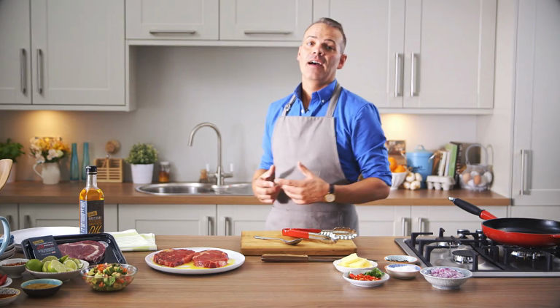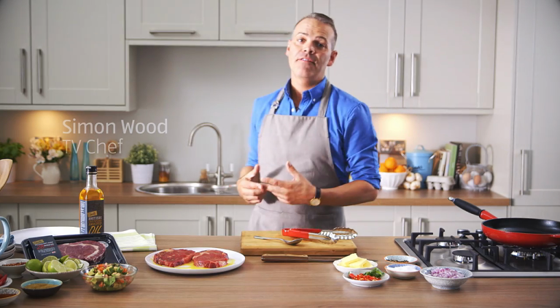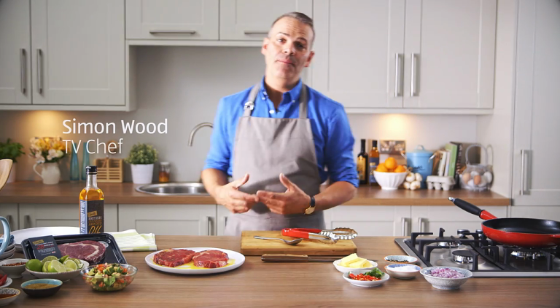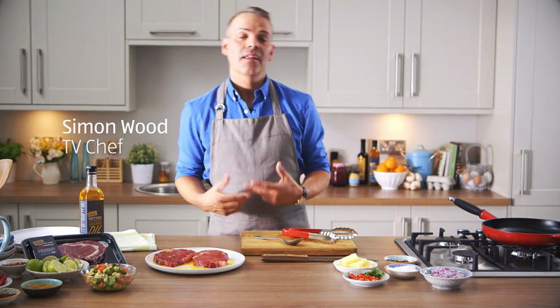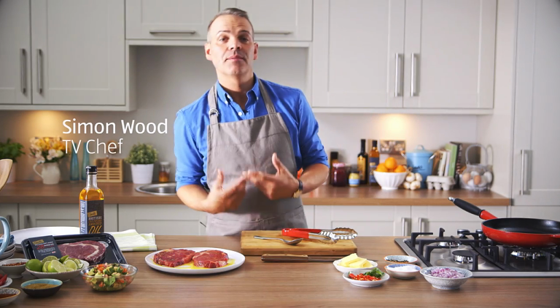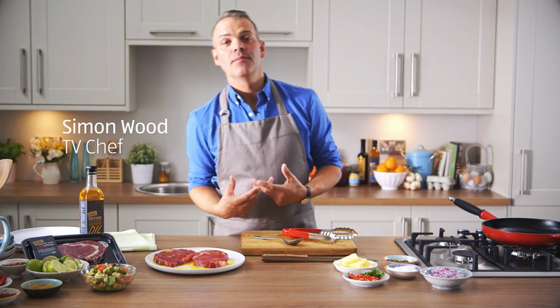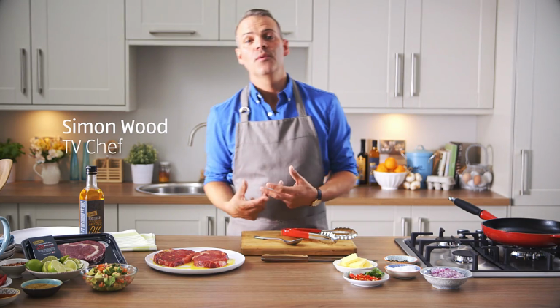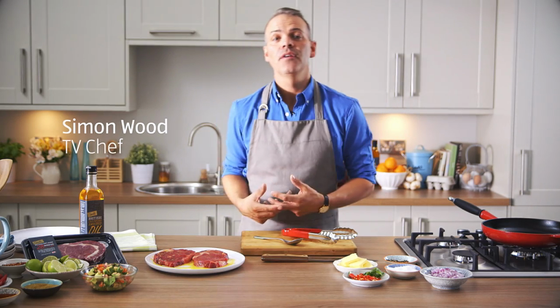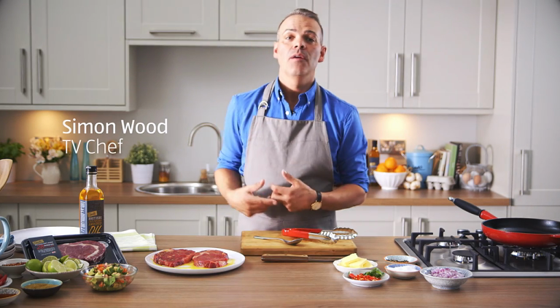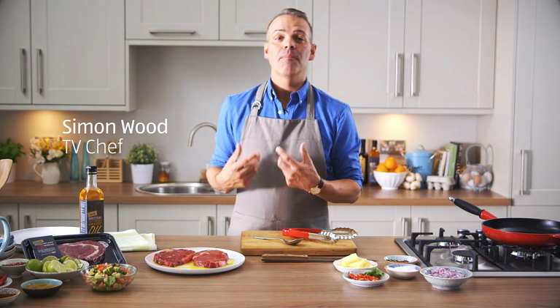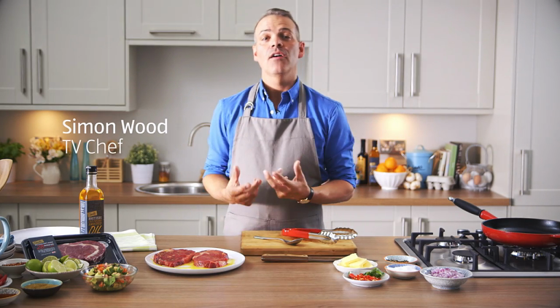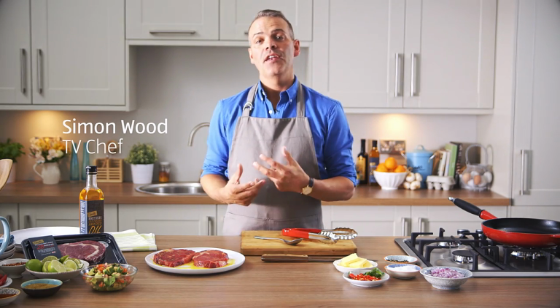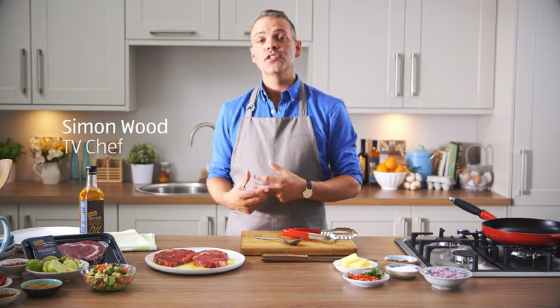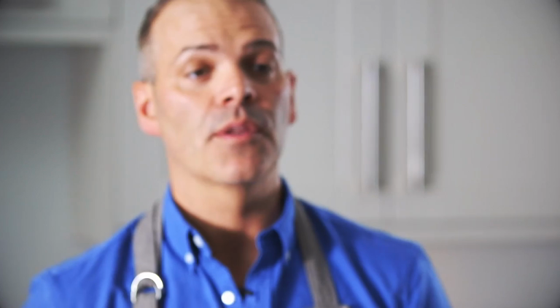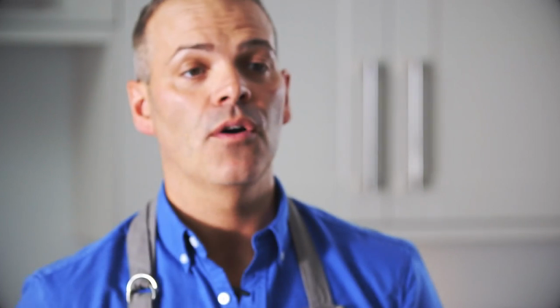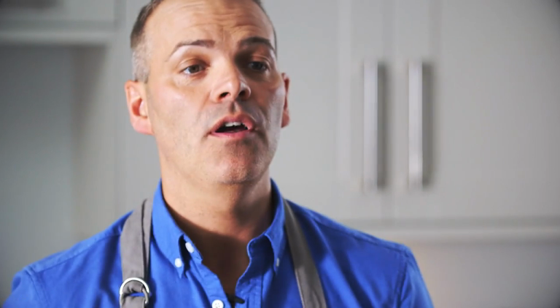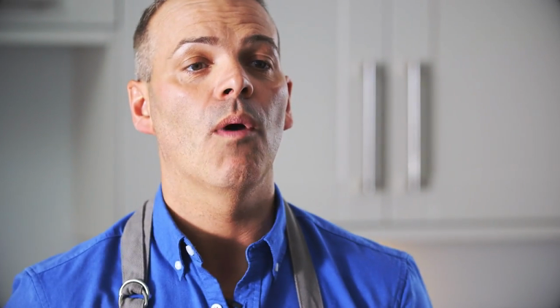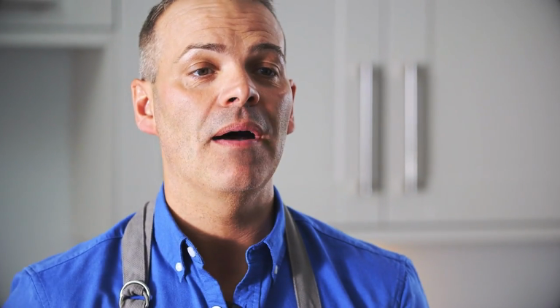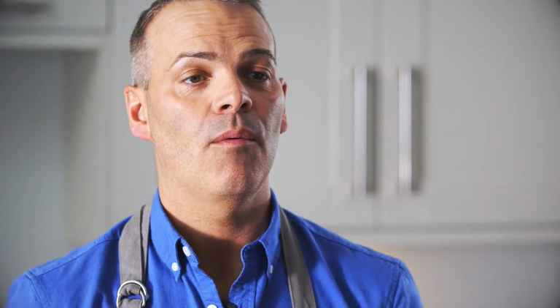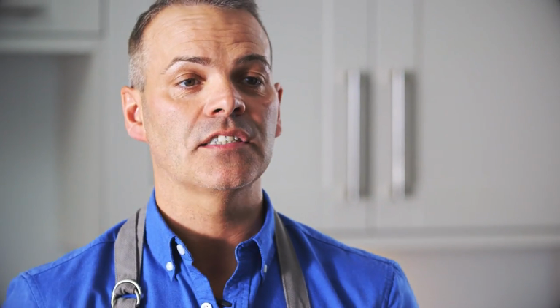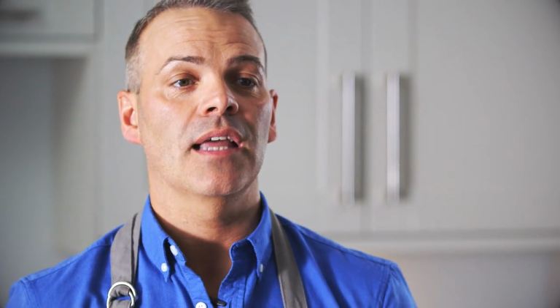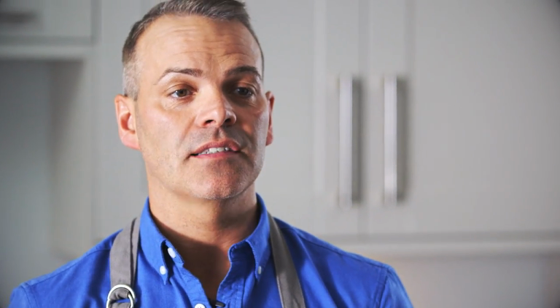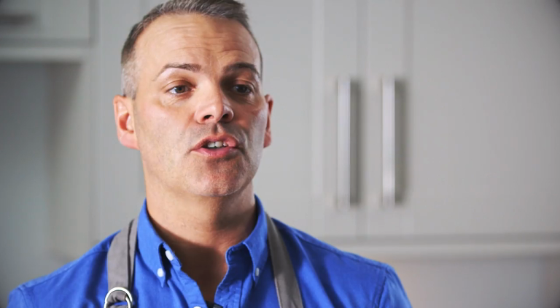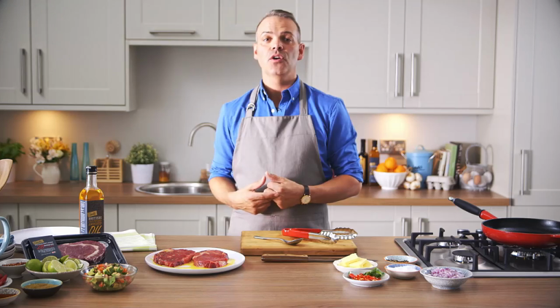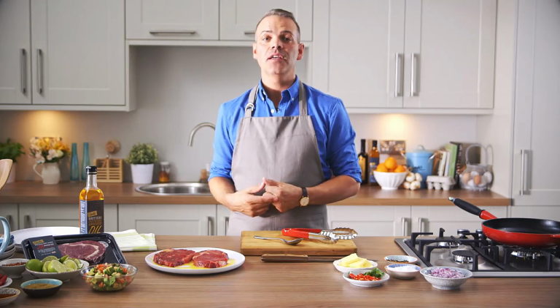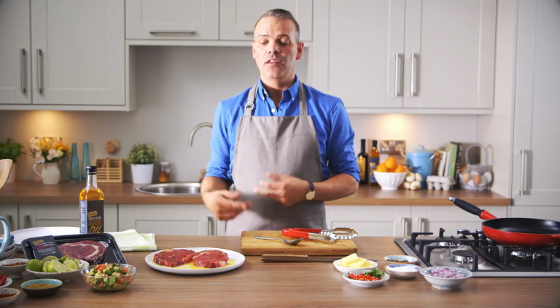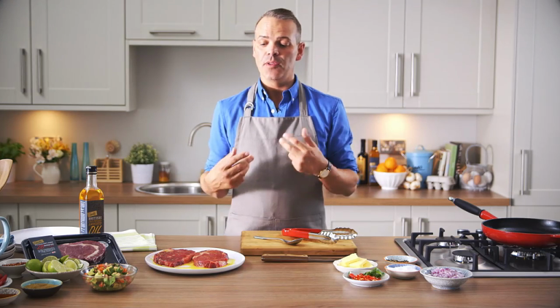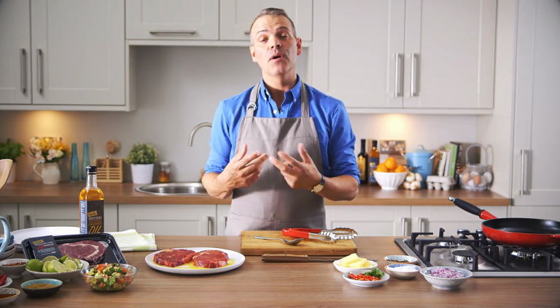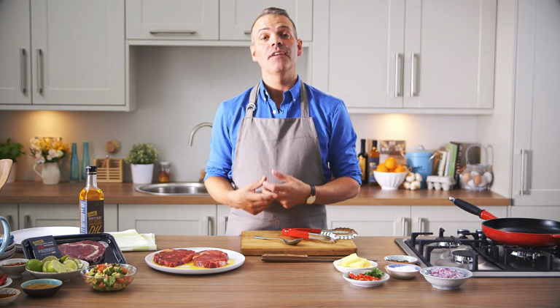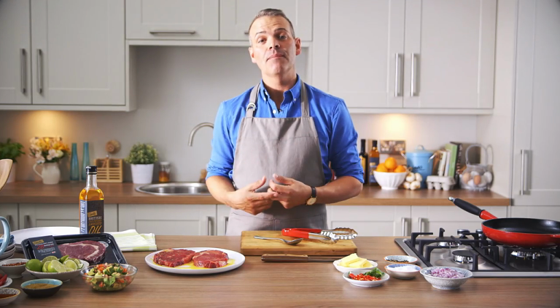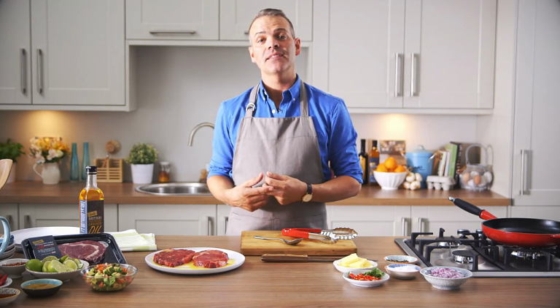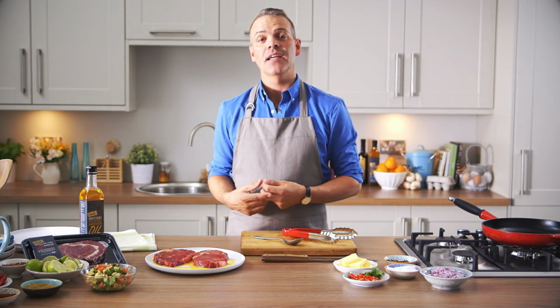Hi everyone, I'm Simon Wood. With Bank Holiday just around the corner, what better way to relax and enjoy it than with a perfect ribeye steak.